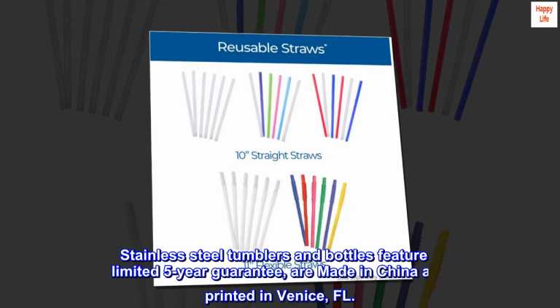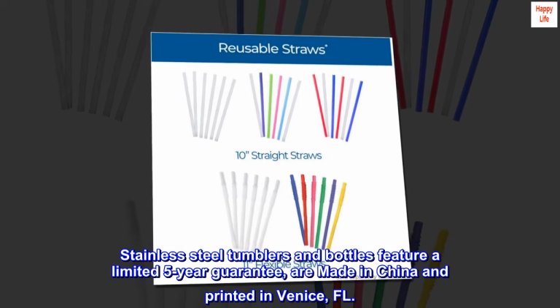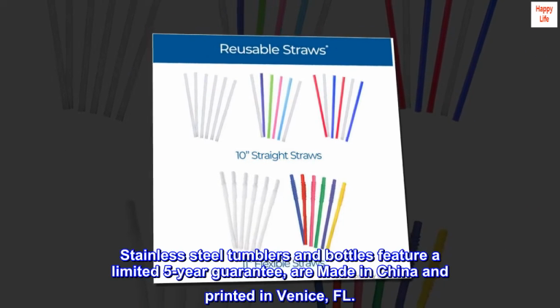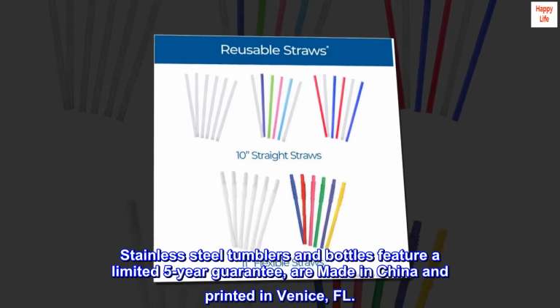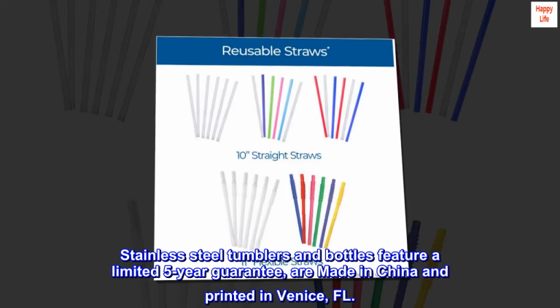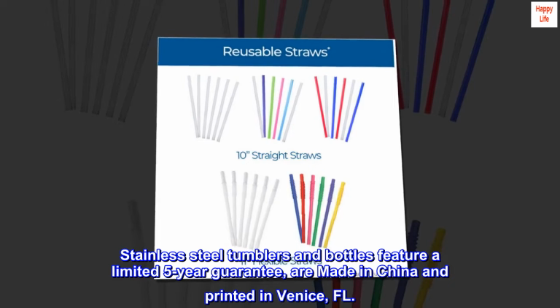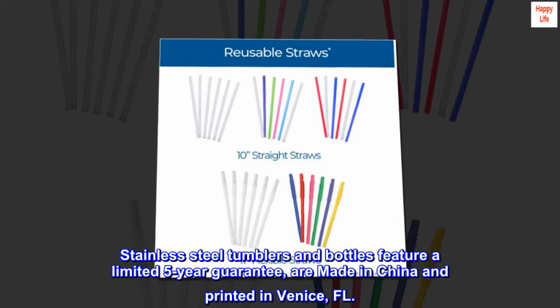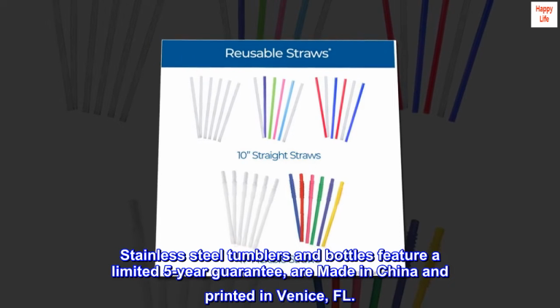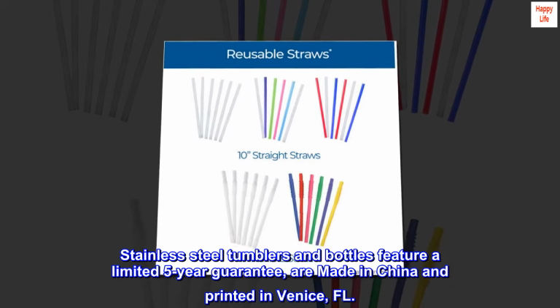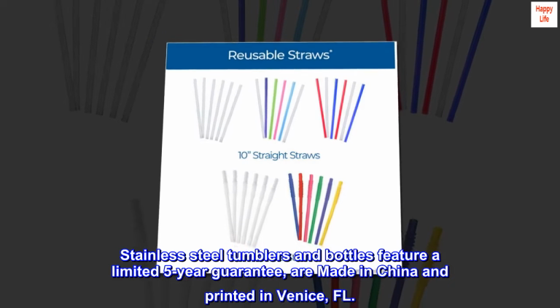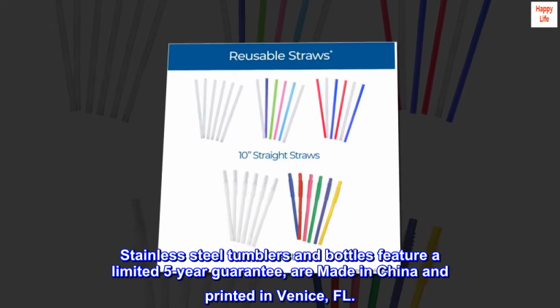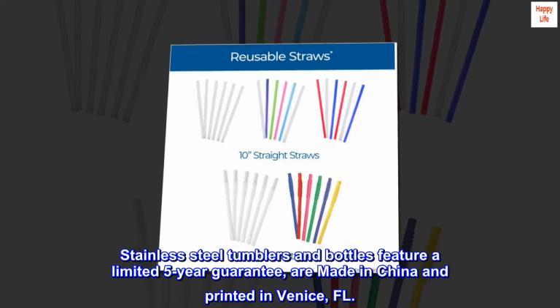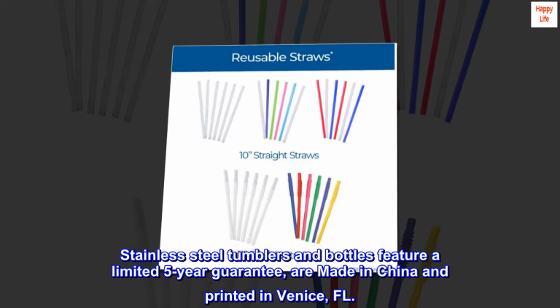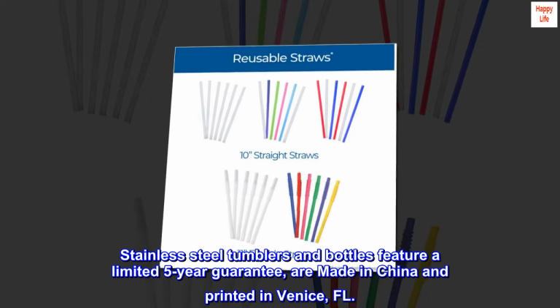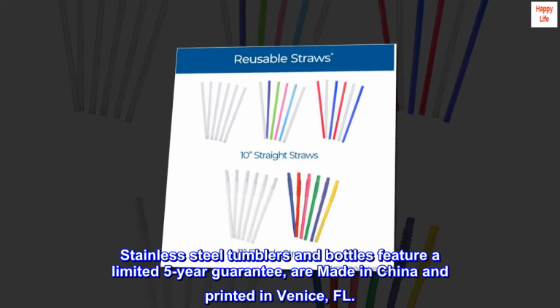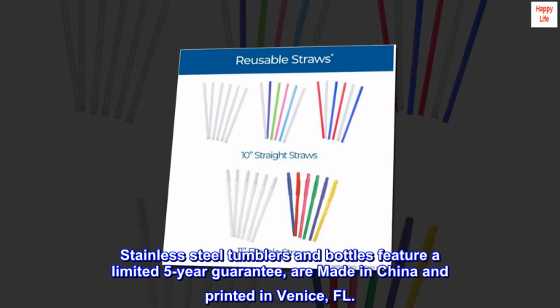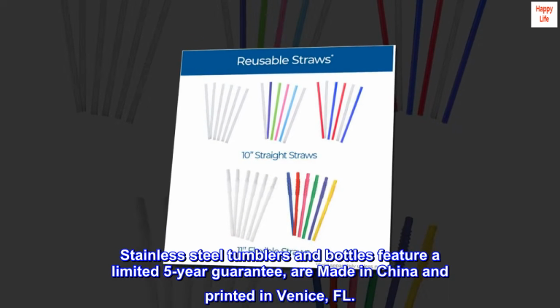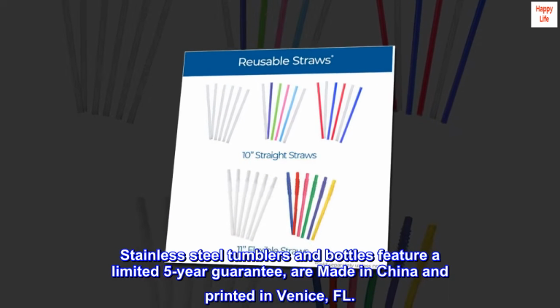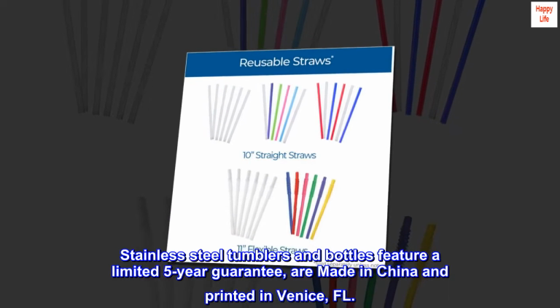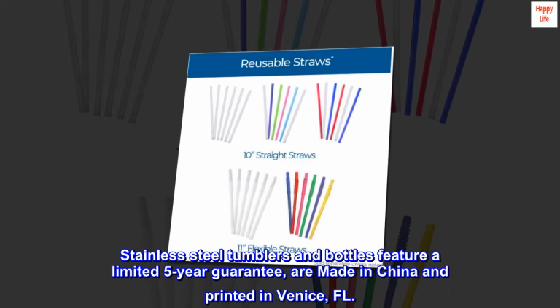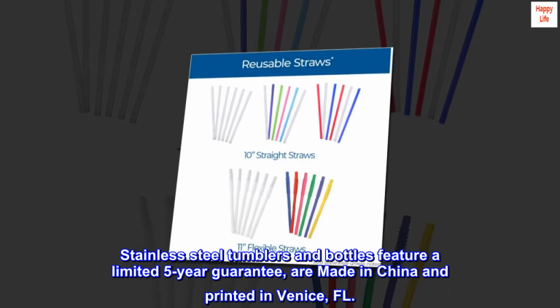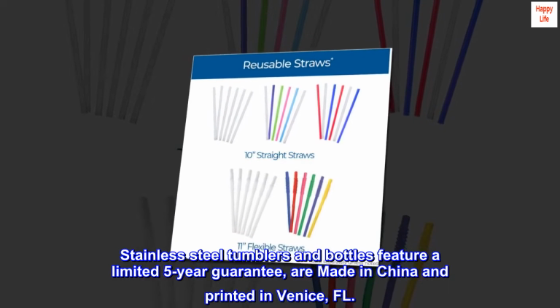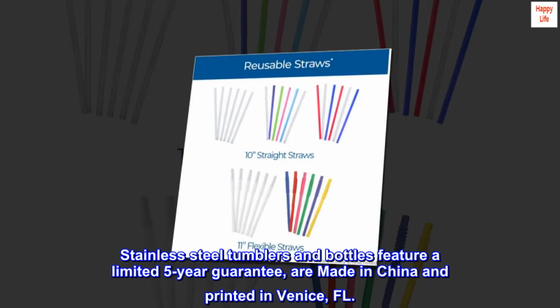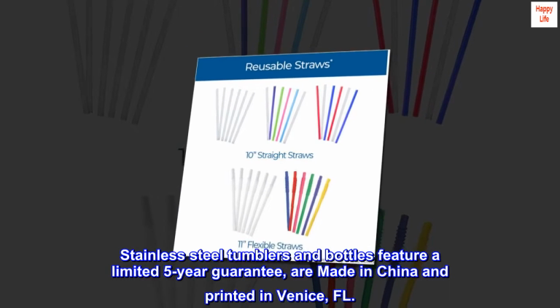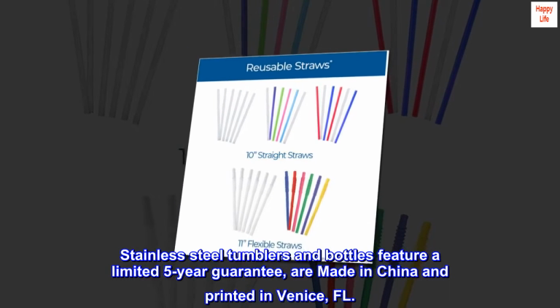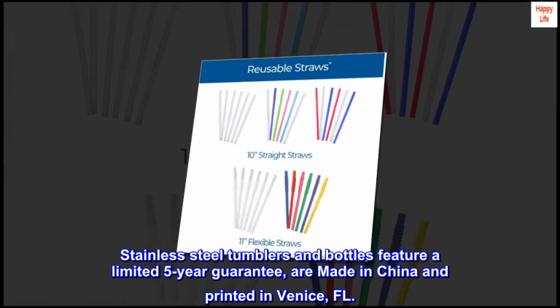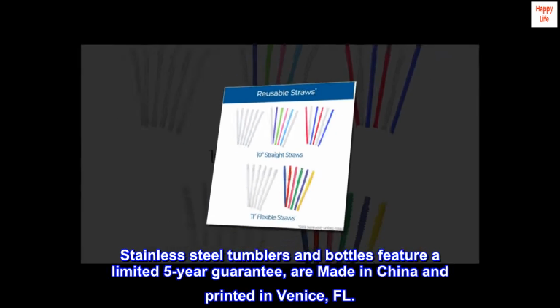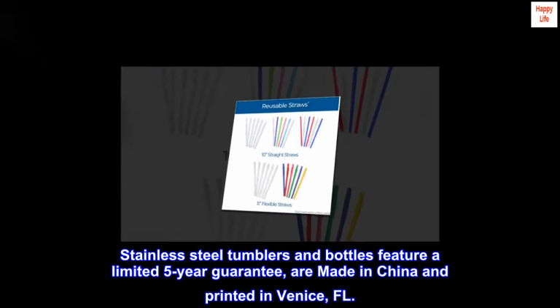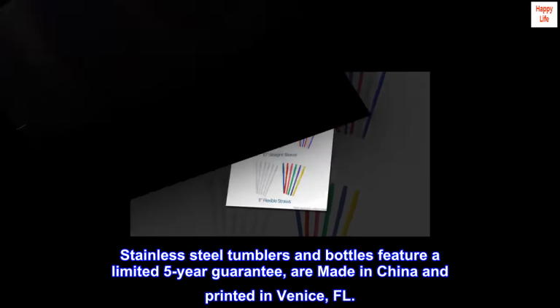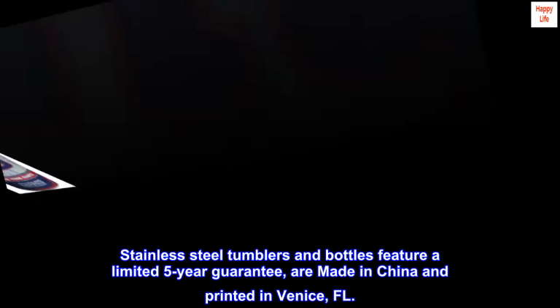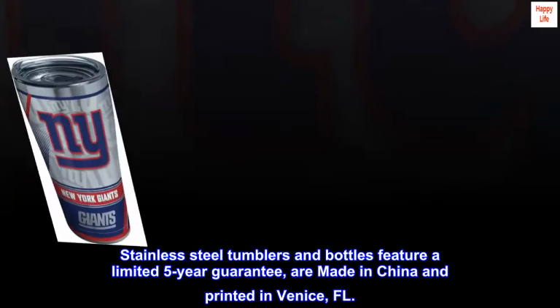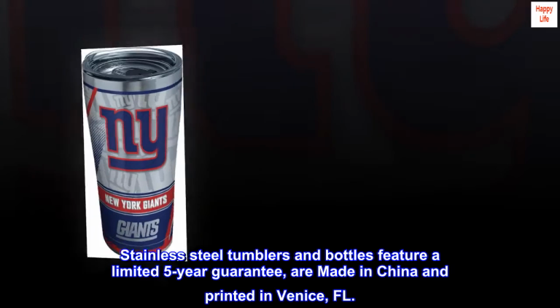Stainless-steel tumblers and bottles feature a limited 5-year guarantee, are made in China and printed in Venice, FL.